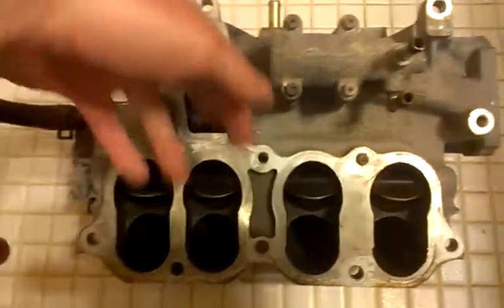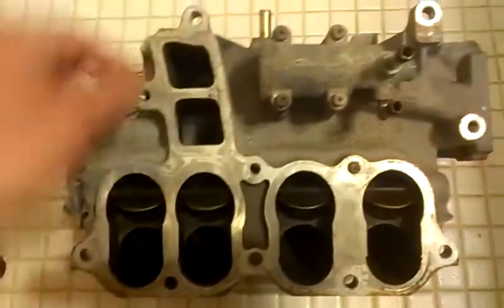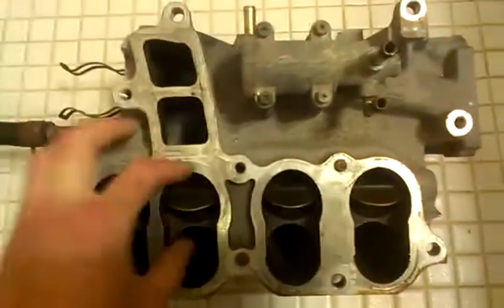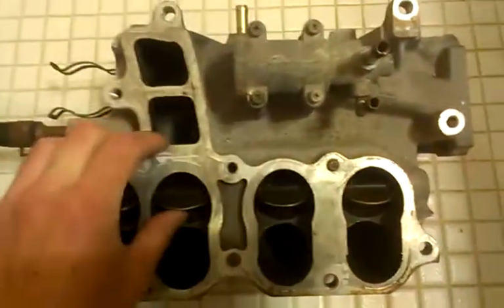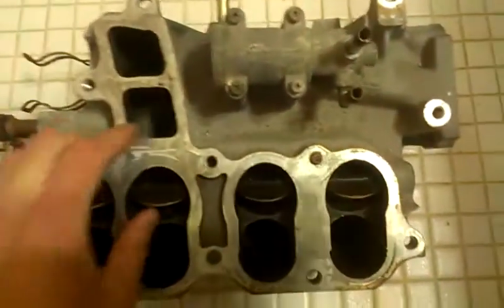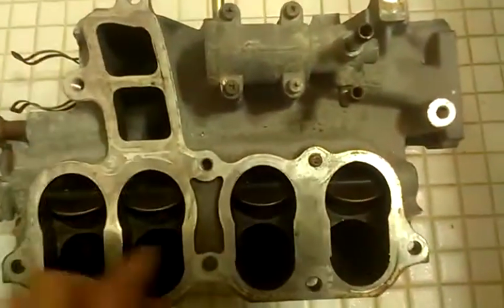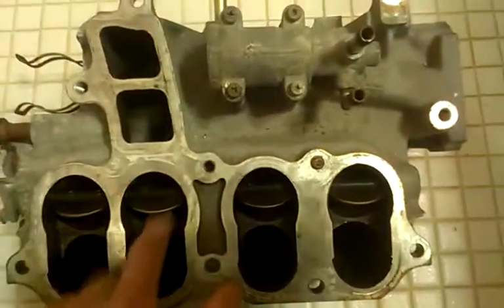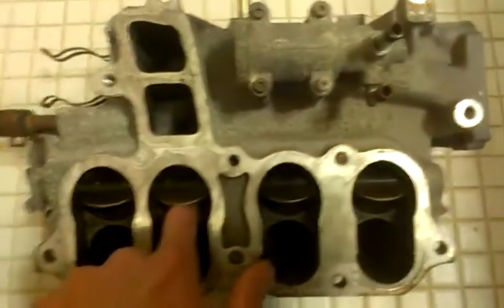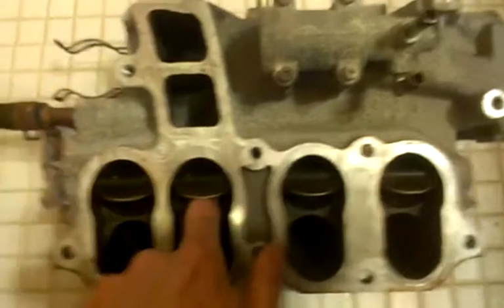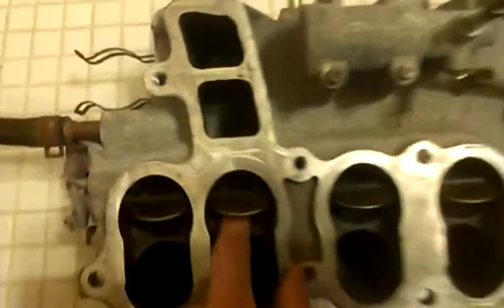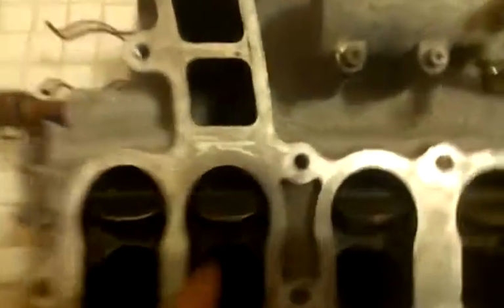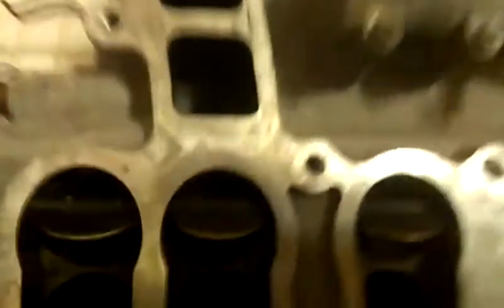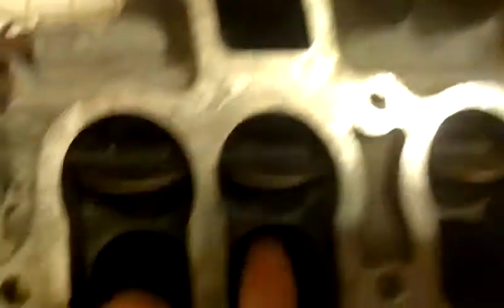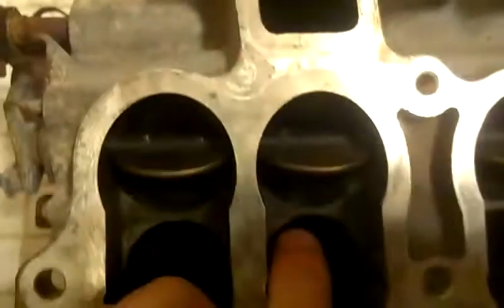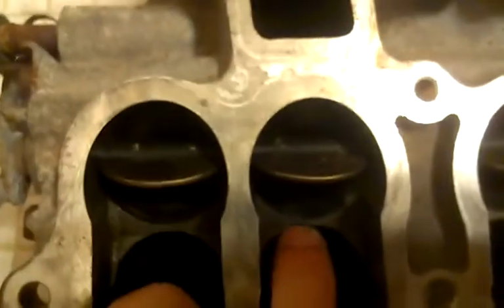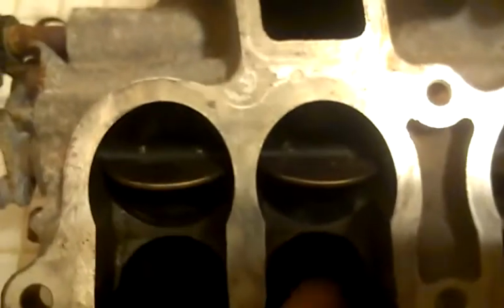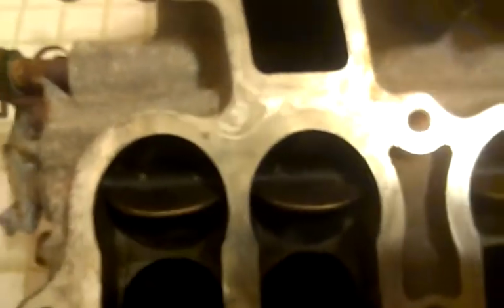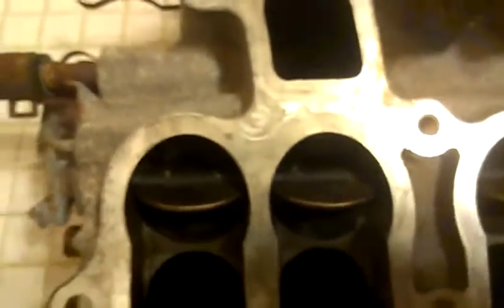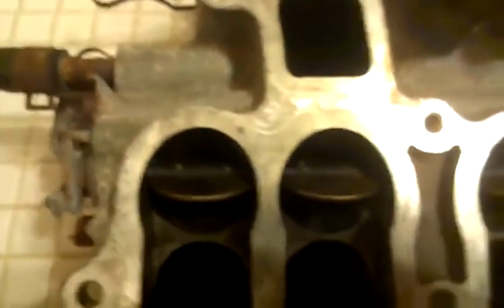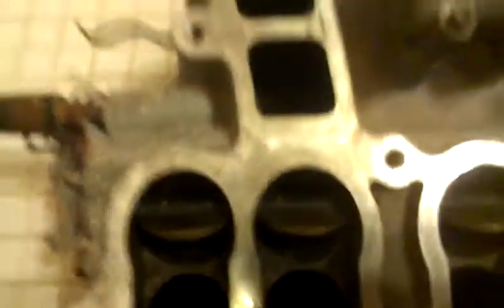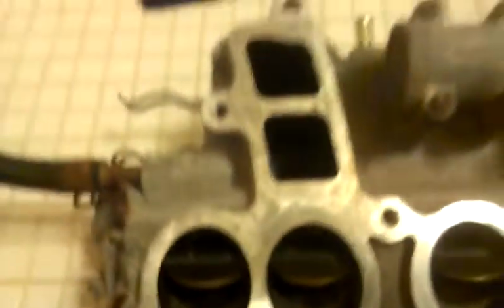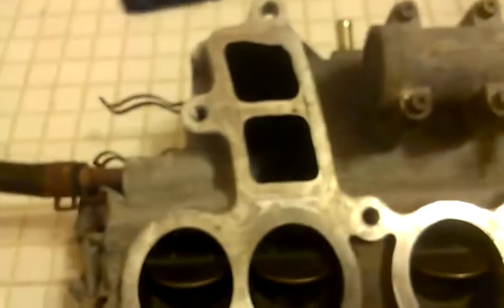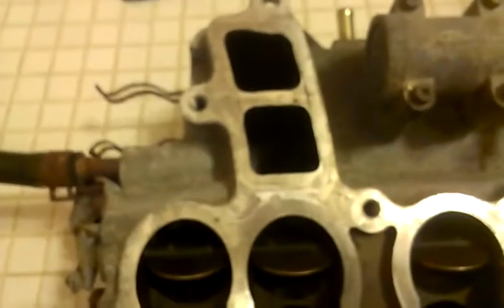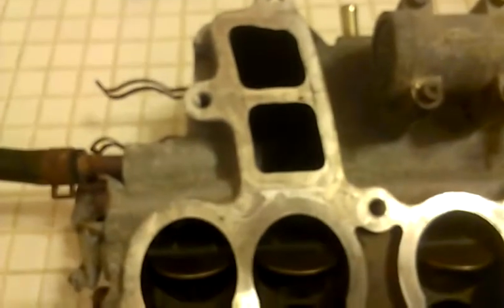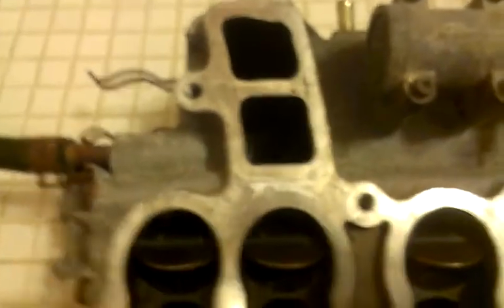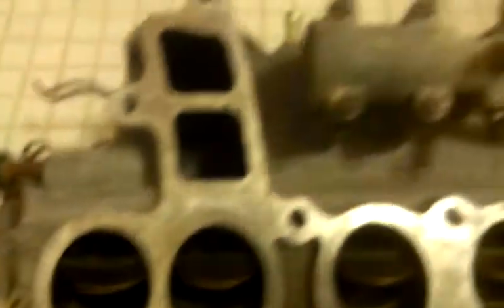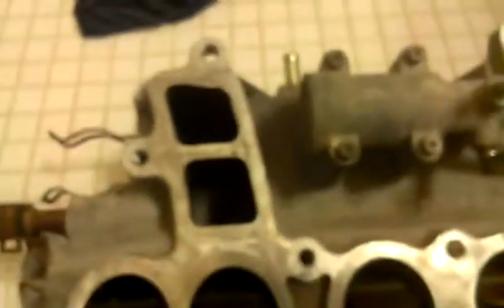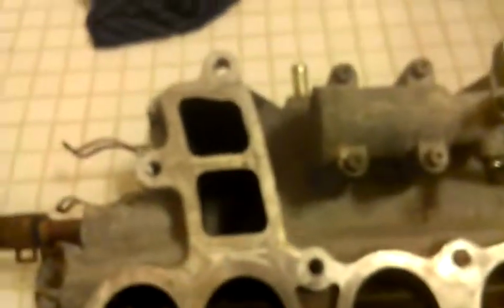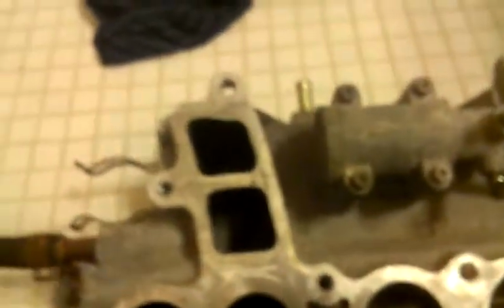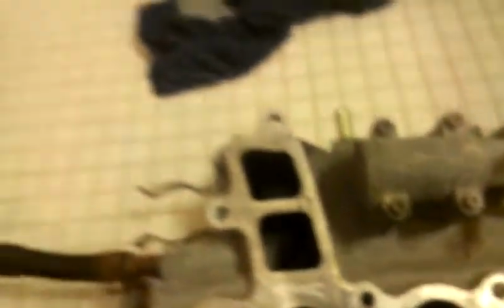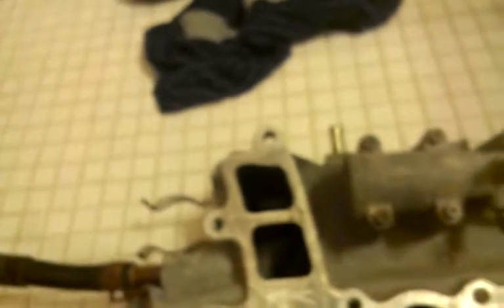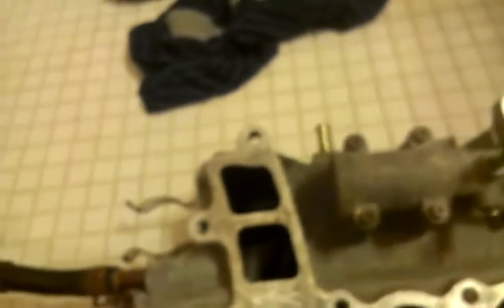Now at the base of the butterfly valves, there's a lot of nasty cast marks. Let's see if I can get a flashlight to work here.